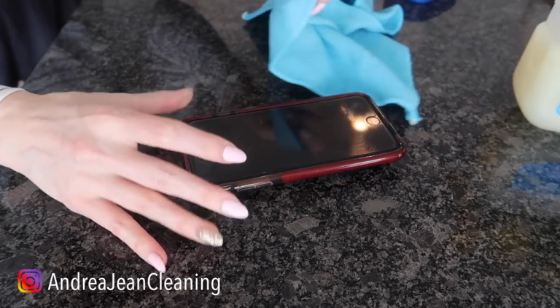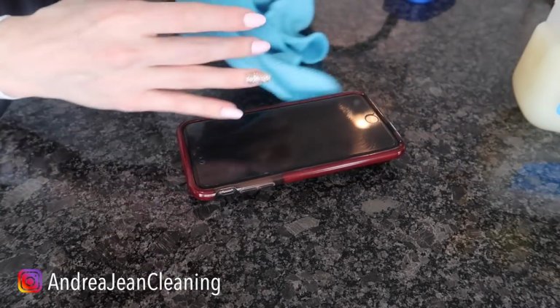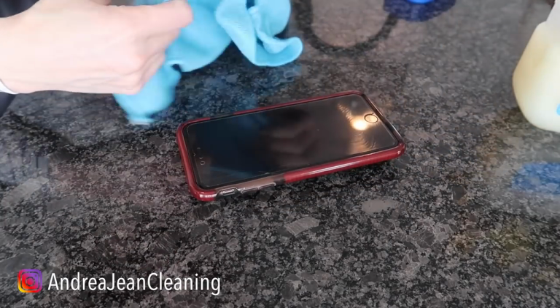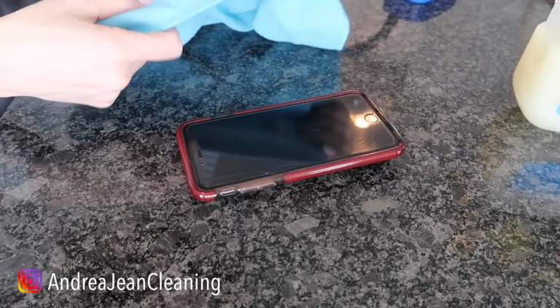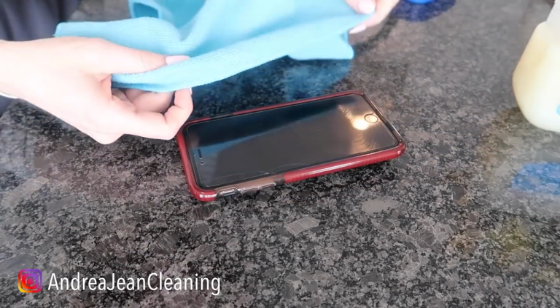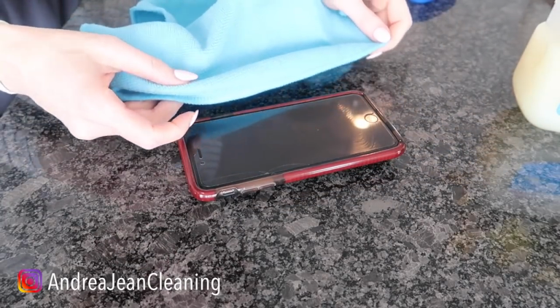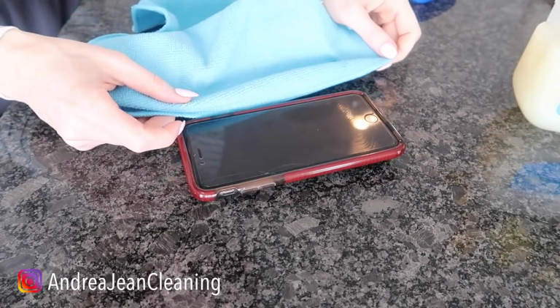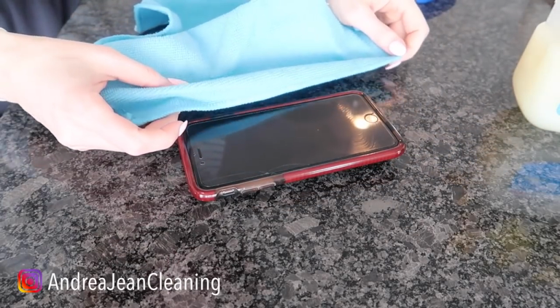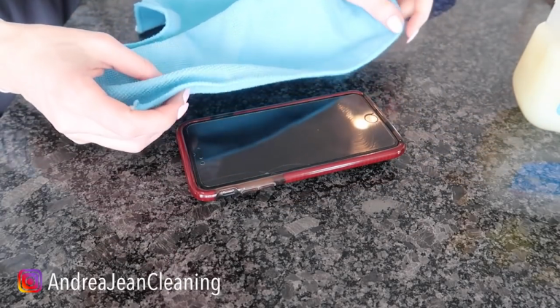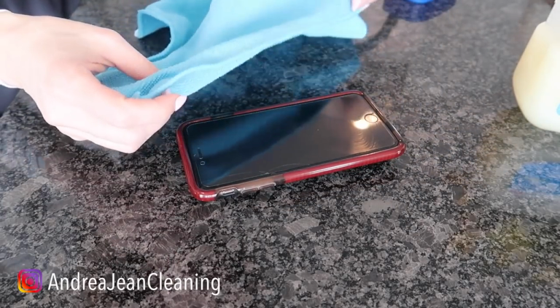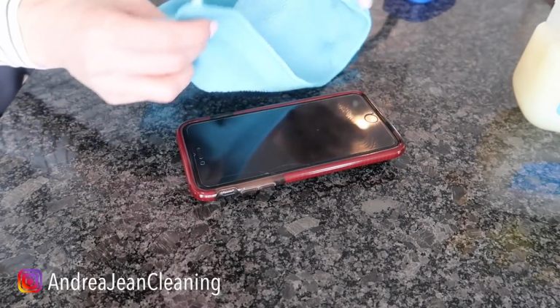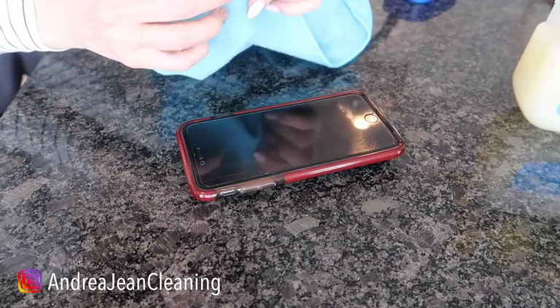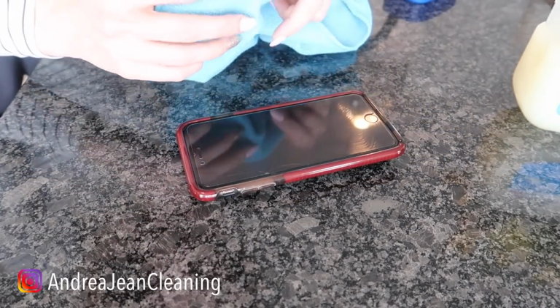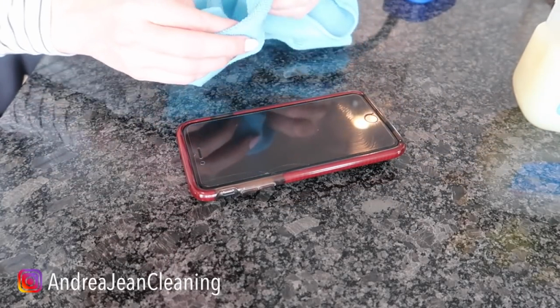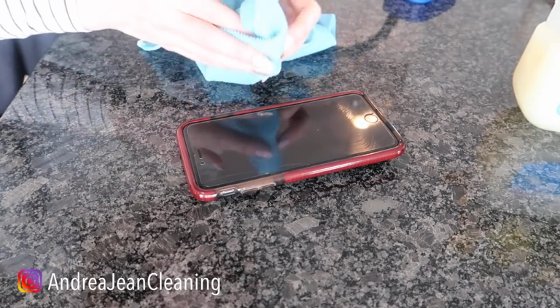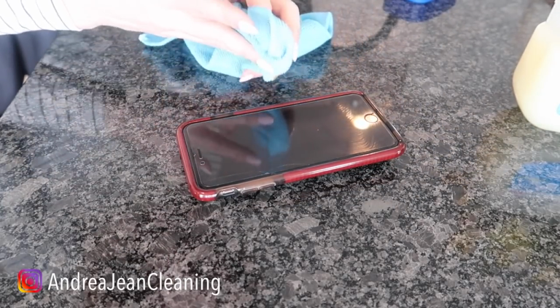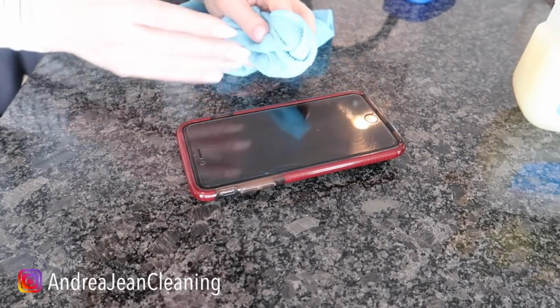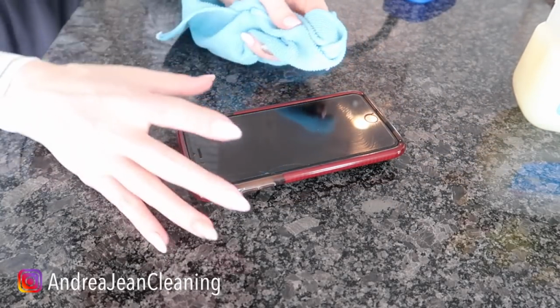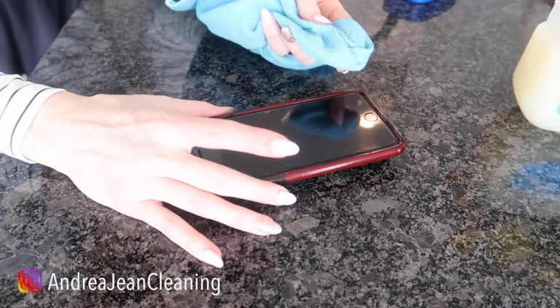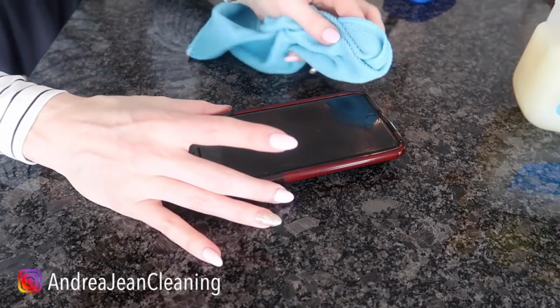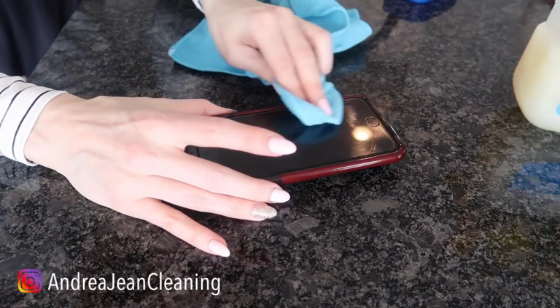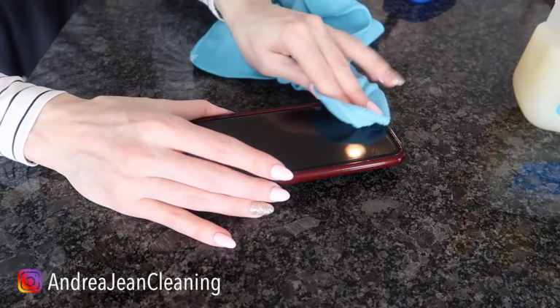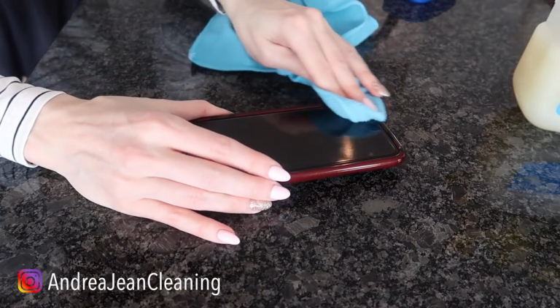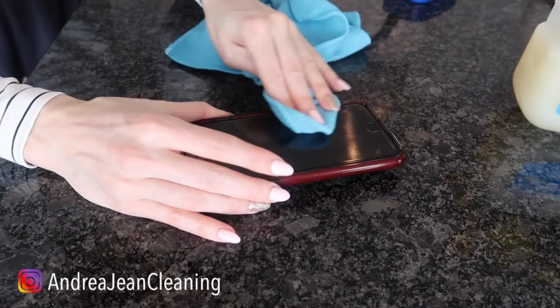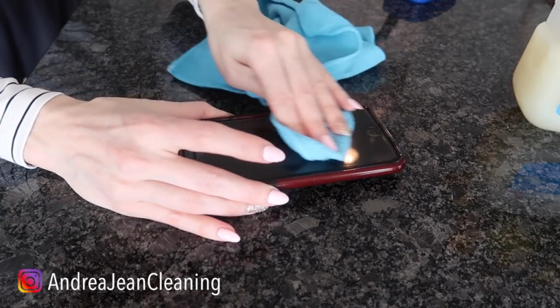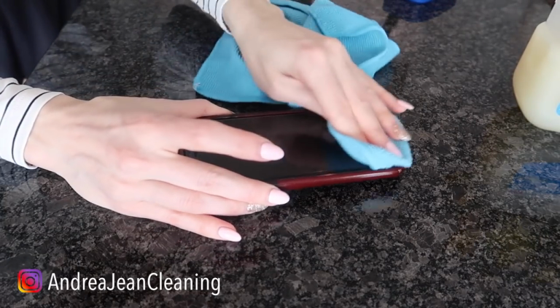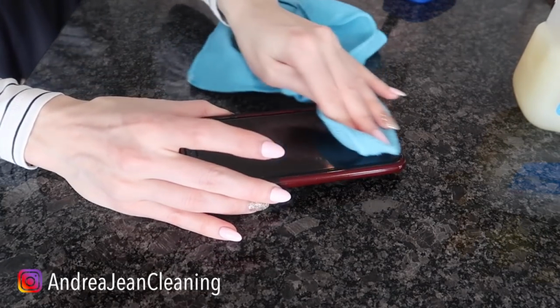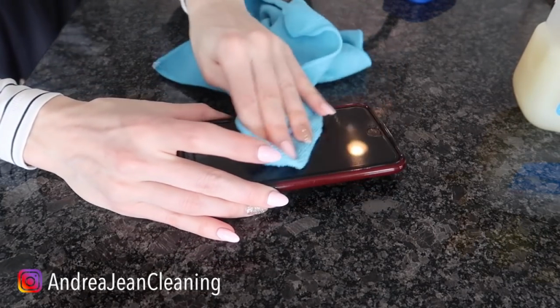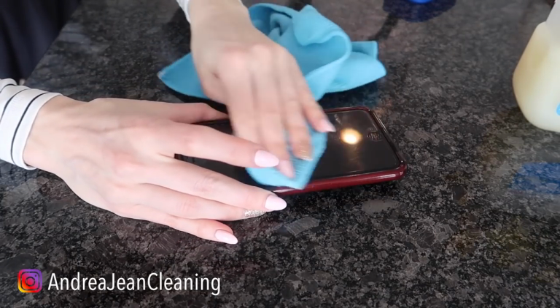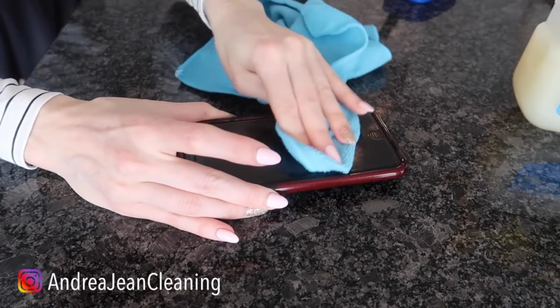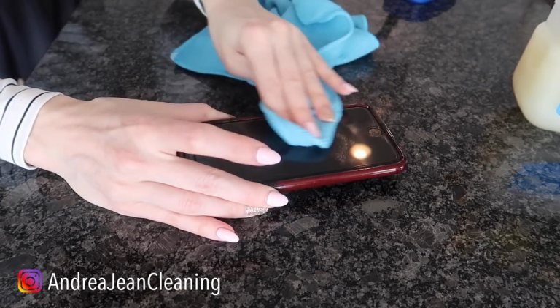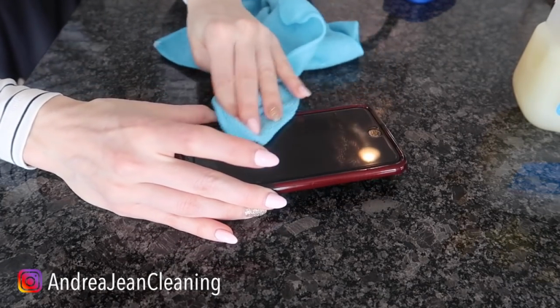Now I'm going to take another side of my microfiber cloth that has no Vaseline on it and buff that in right here.